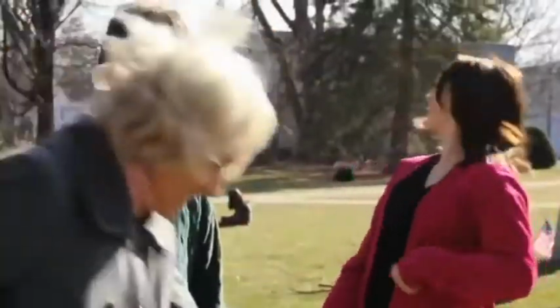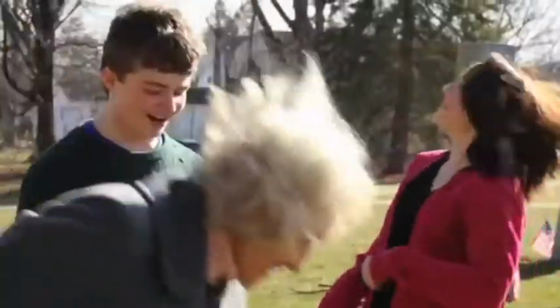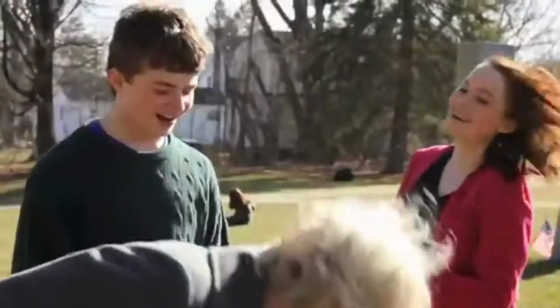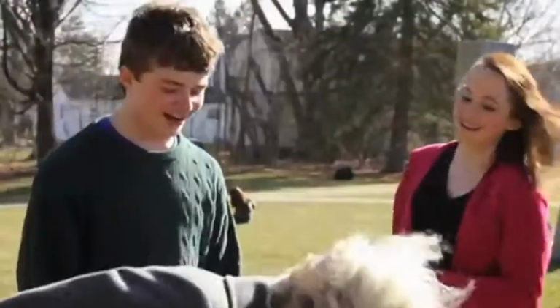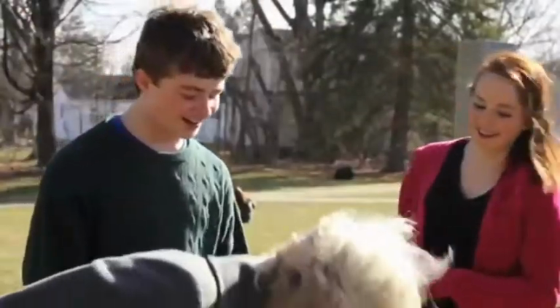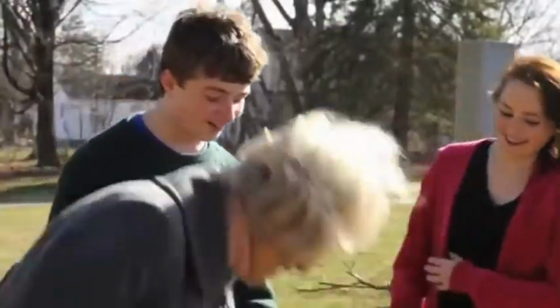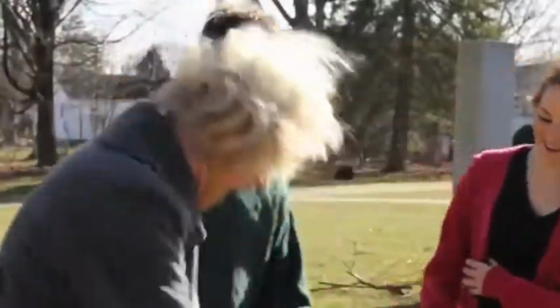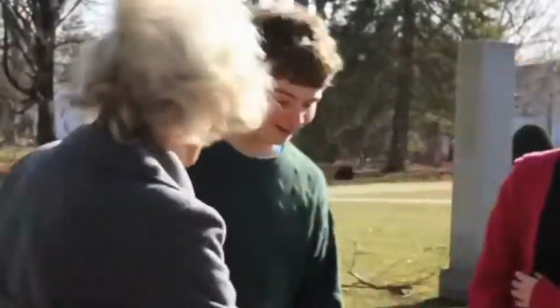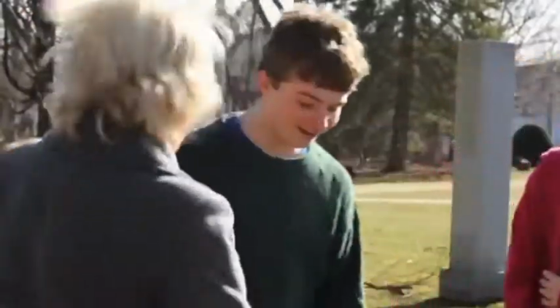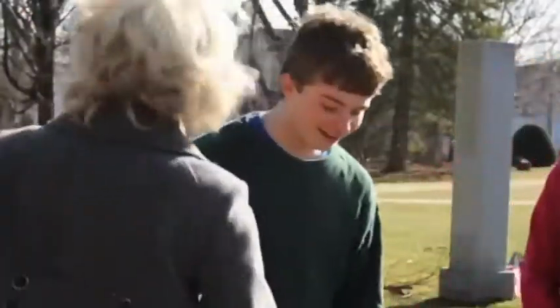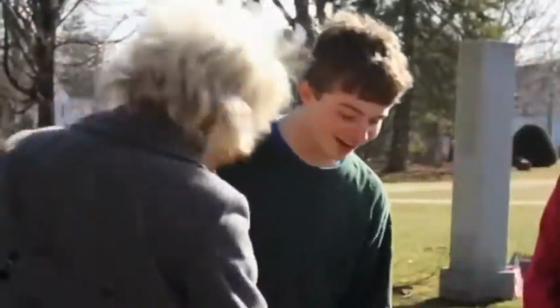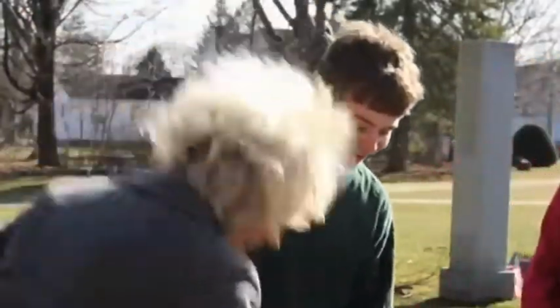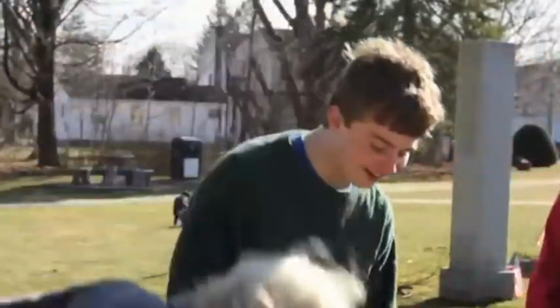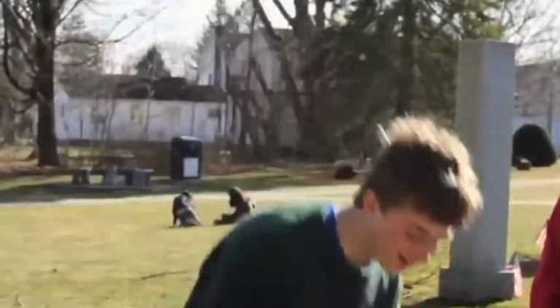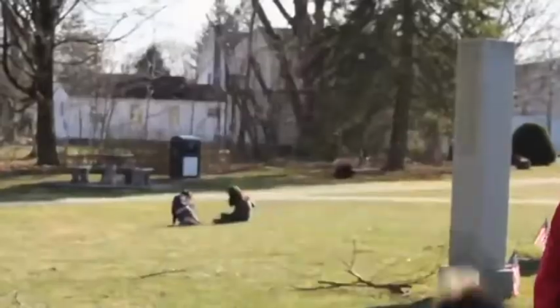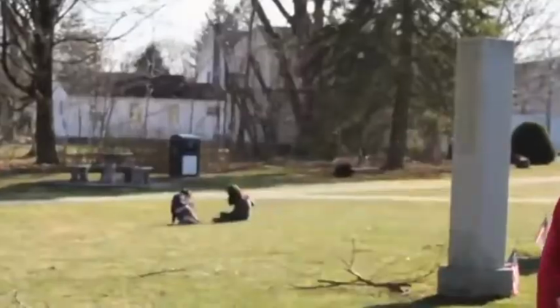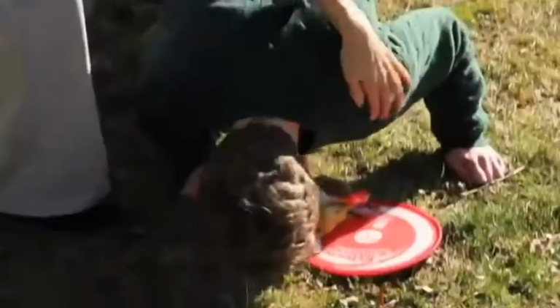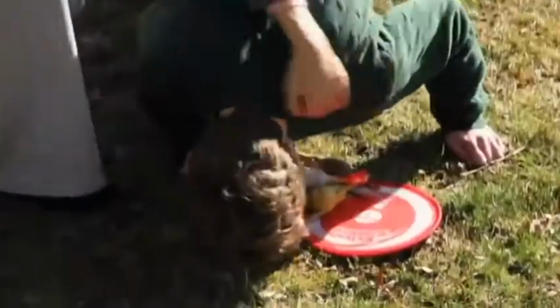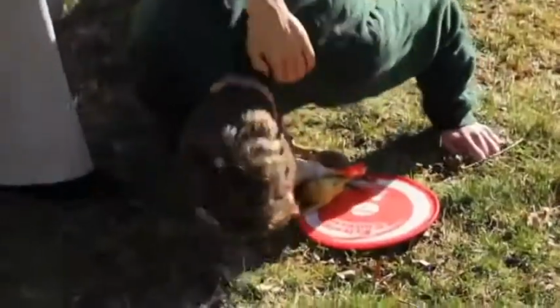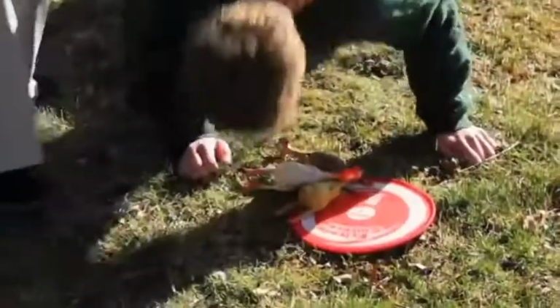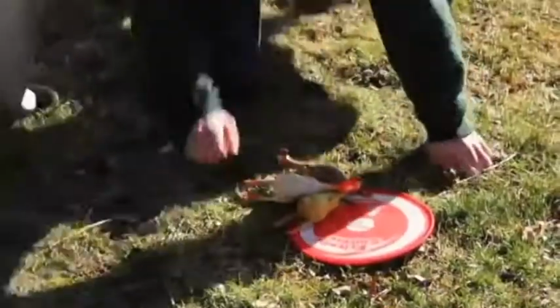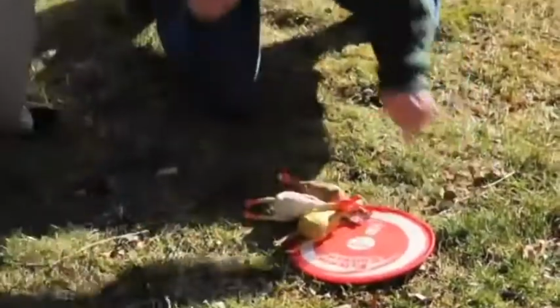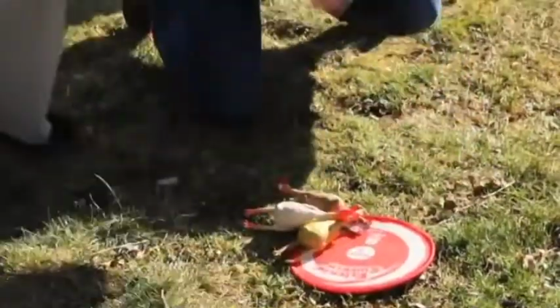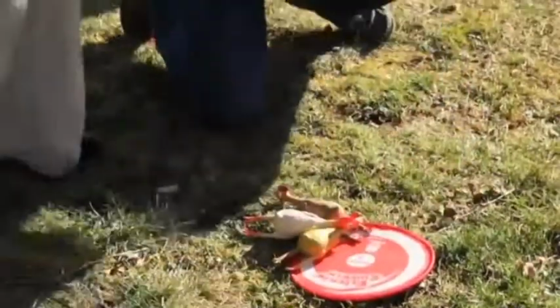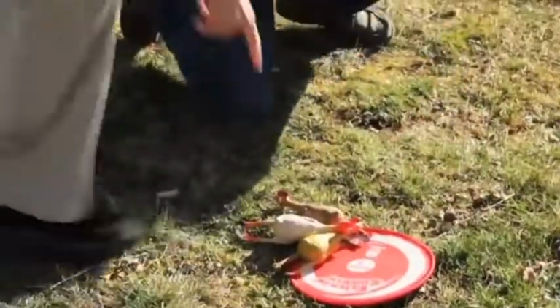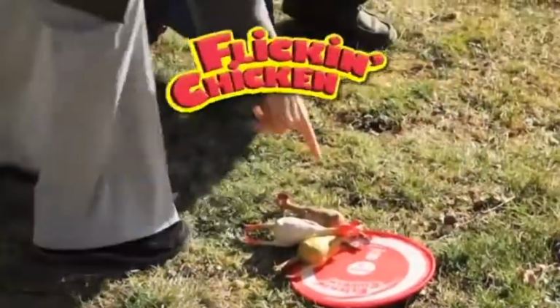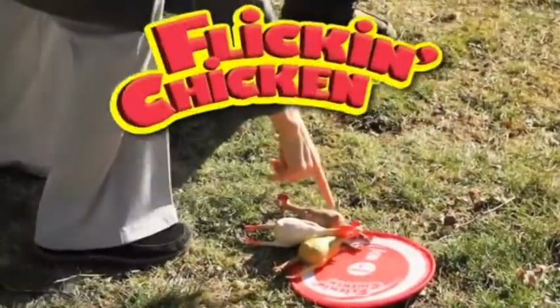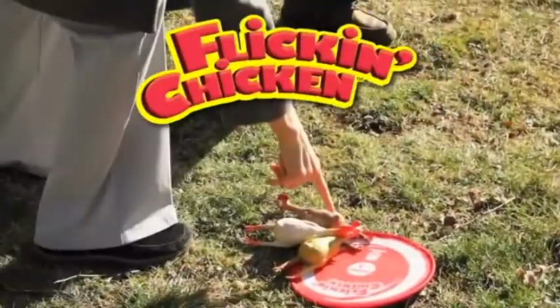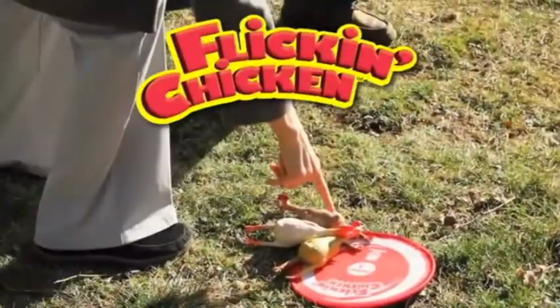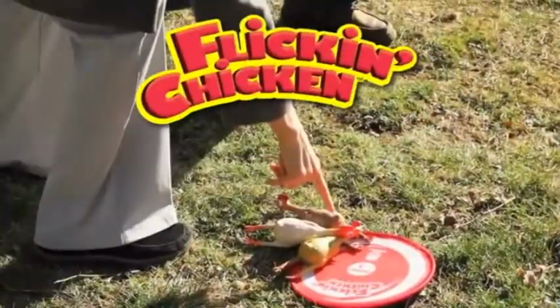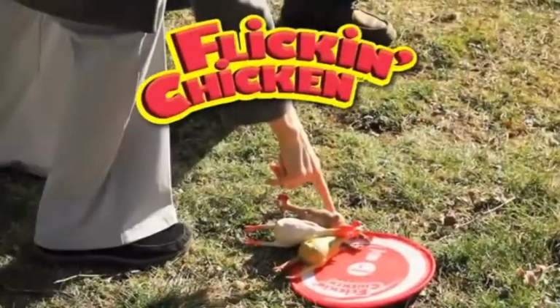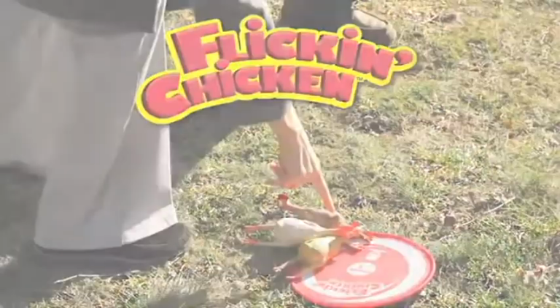It's that simple and so much fun. Flick and Chicken!